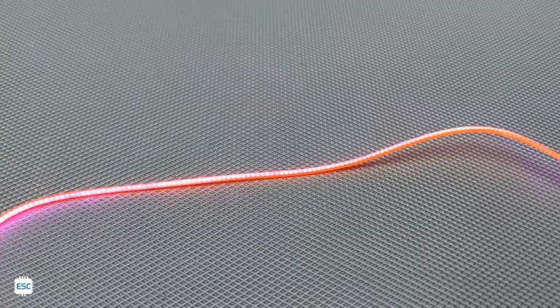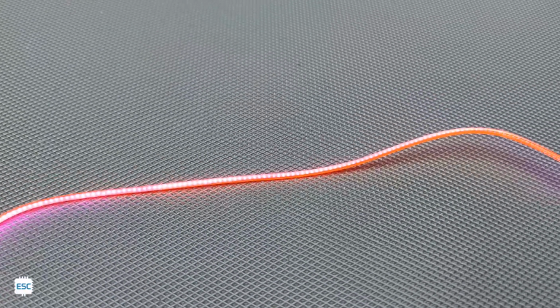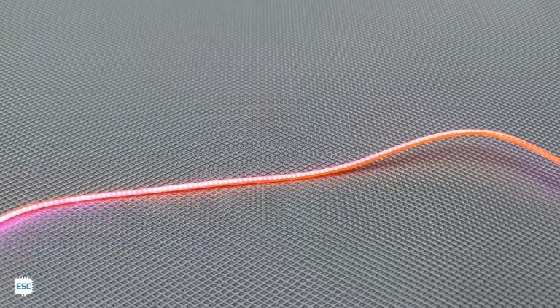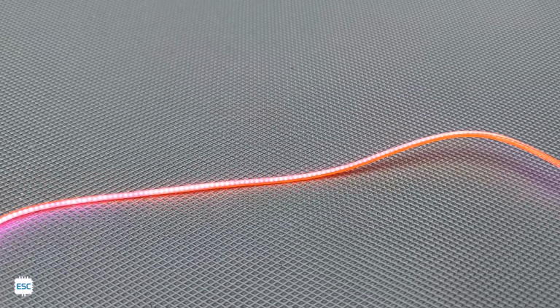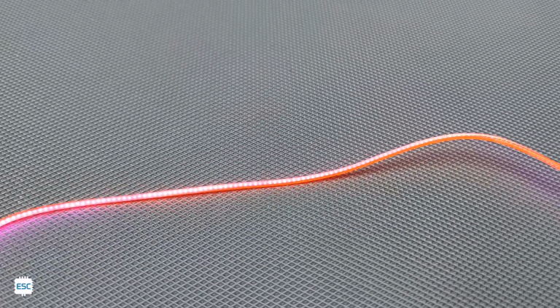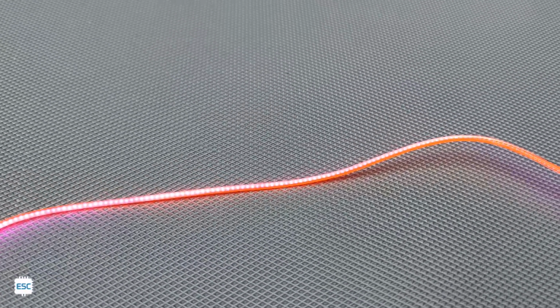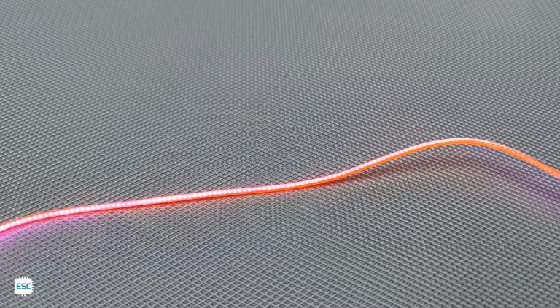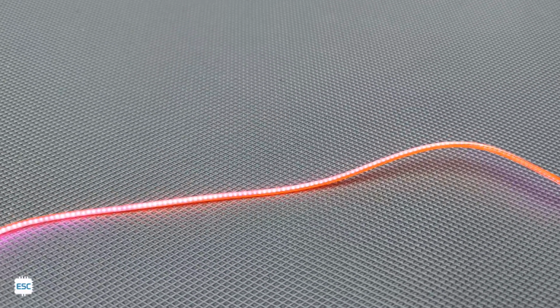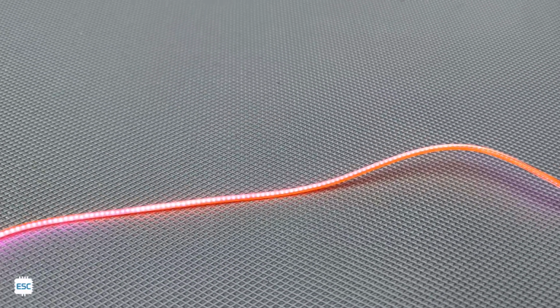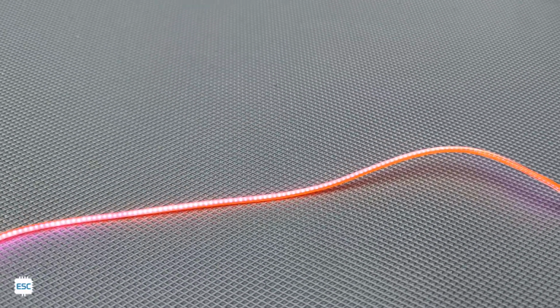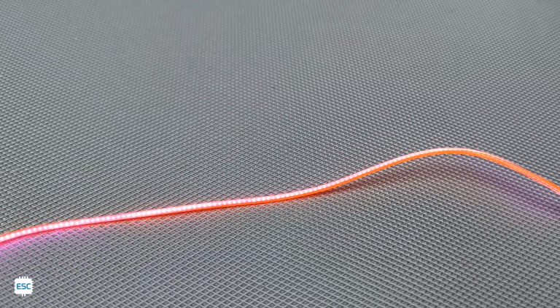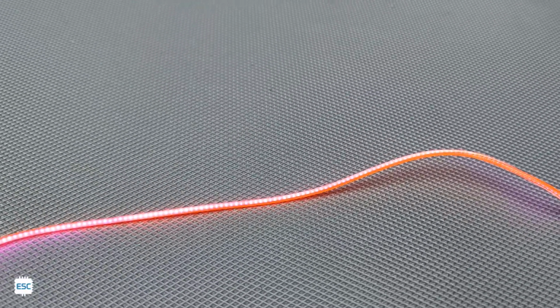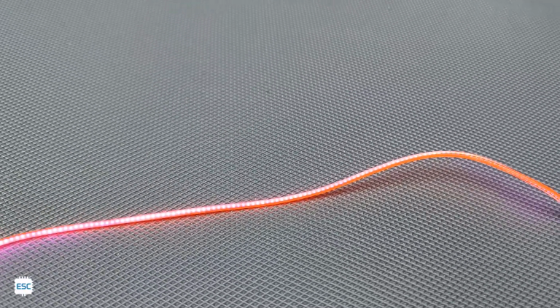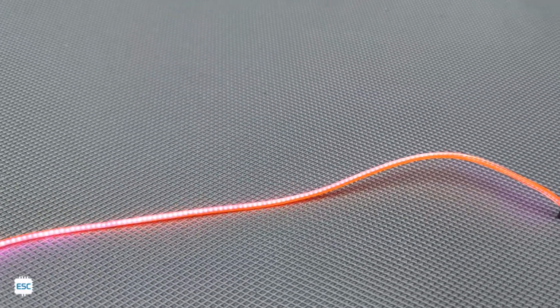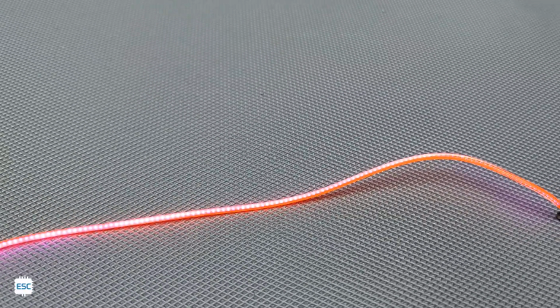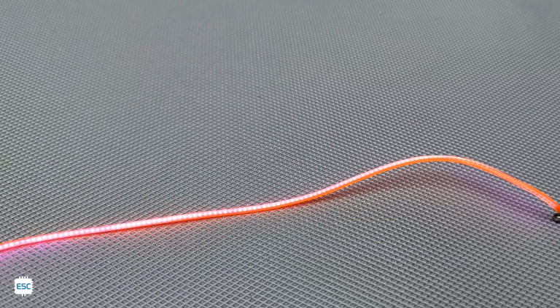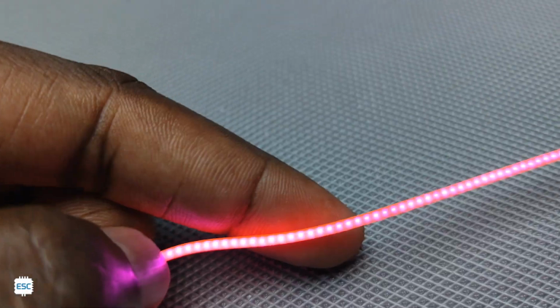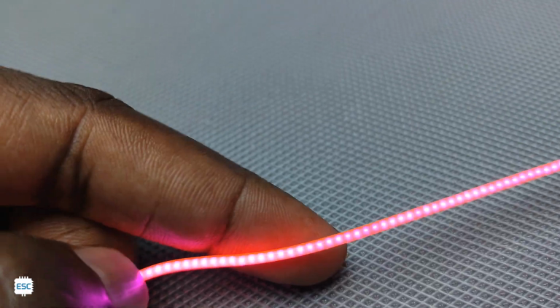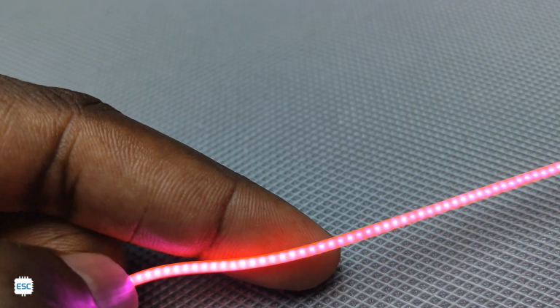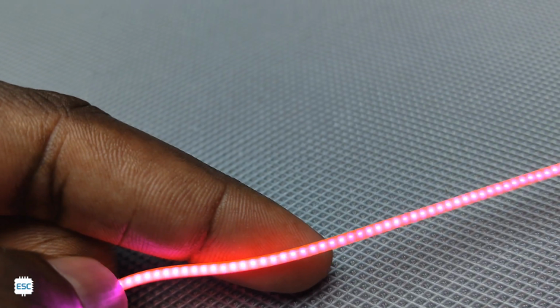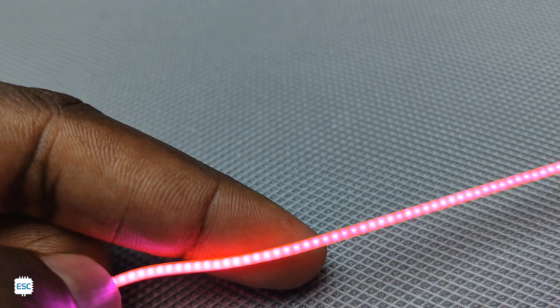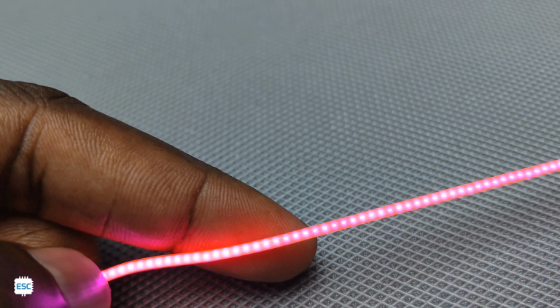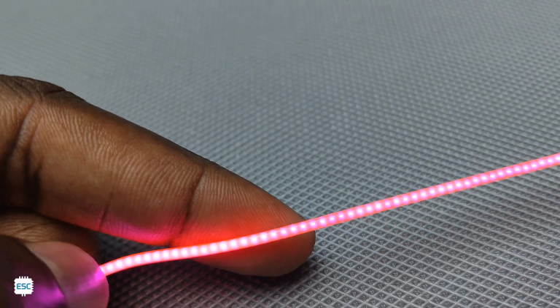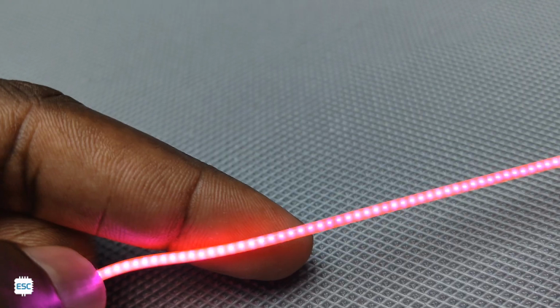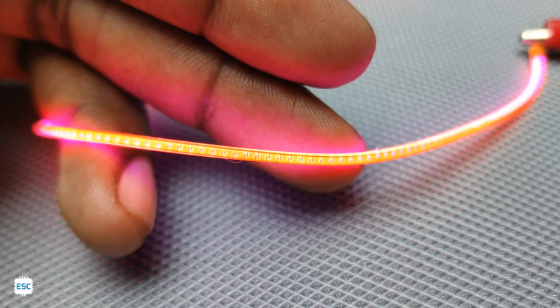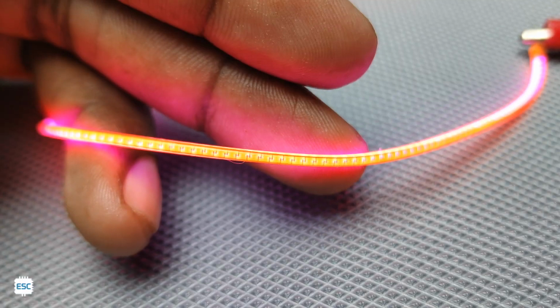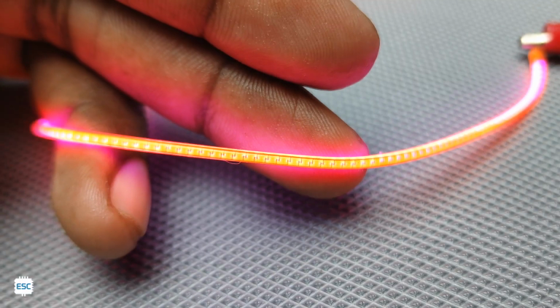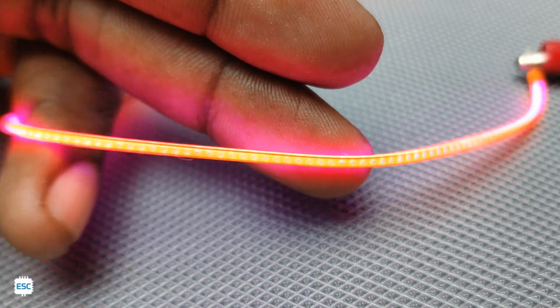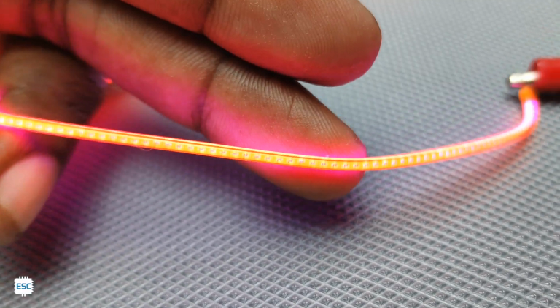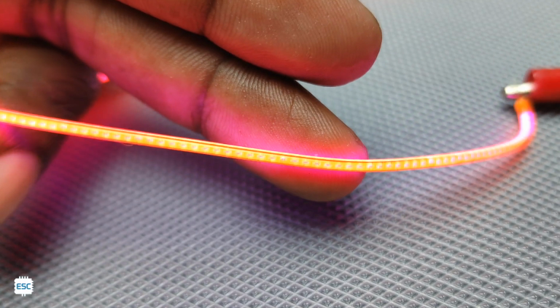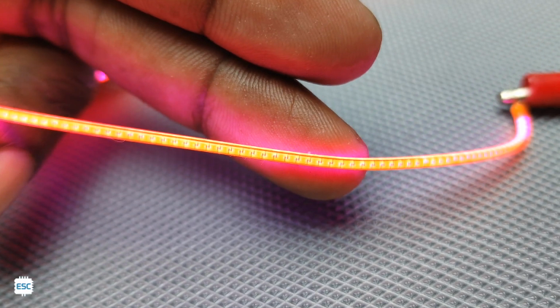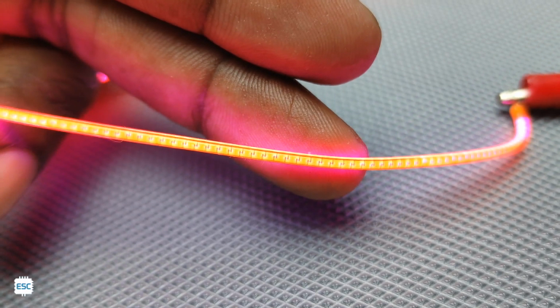When we look closely, we can see the tiny LEDs inside the filament, which are connected parallel to the supply voltage.